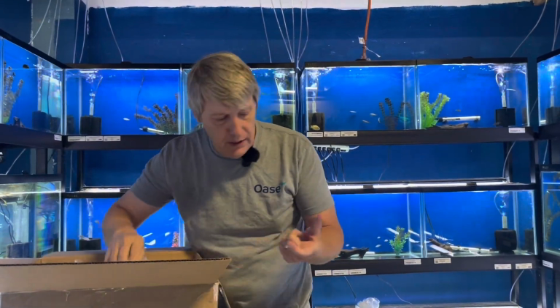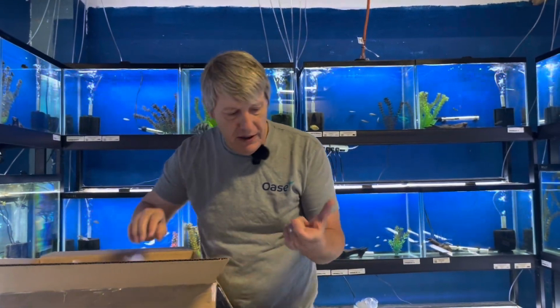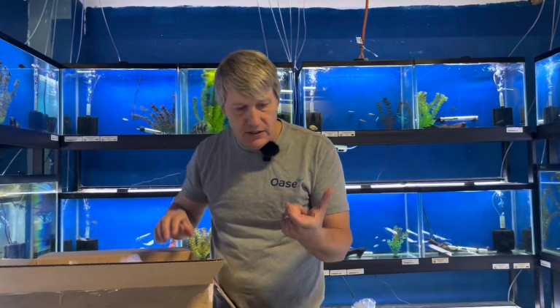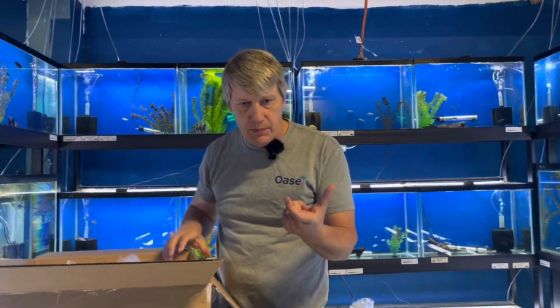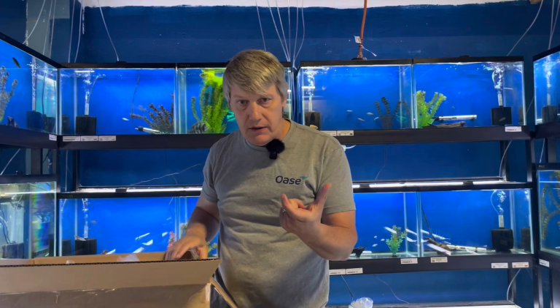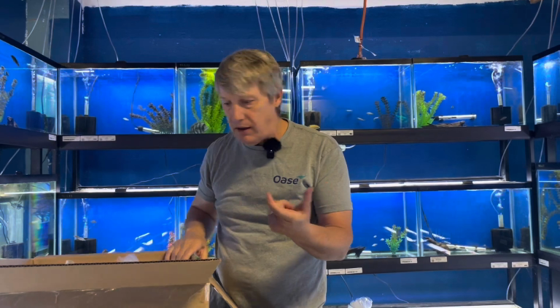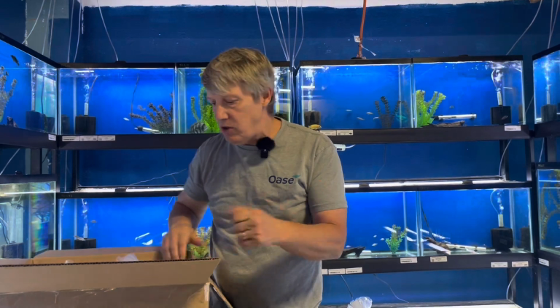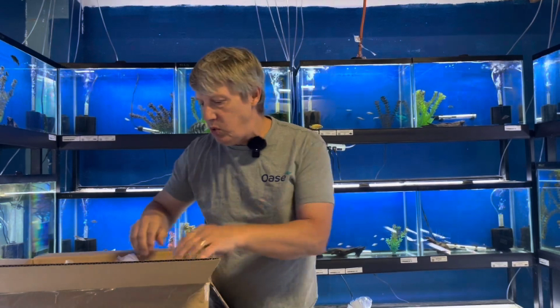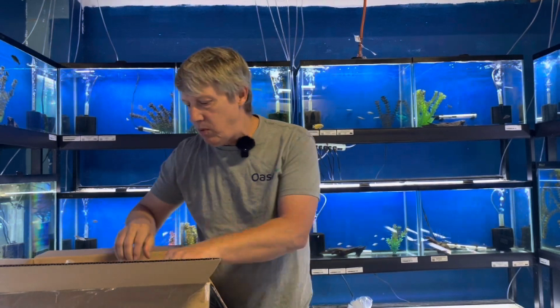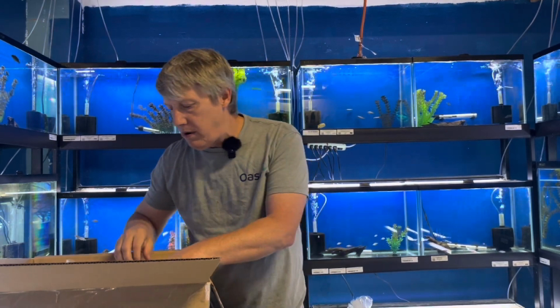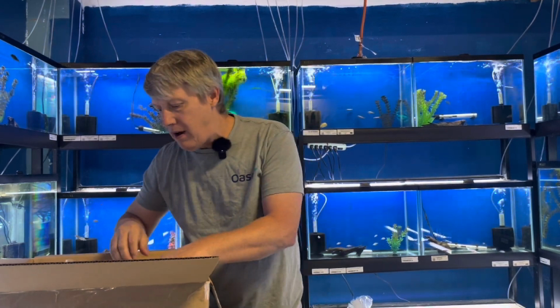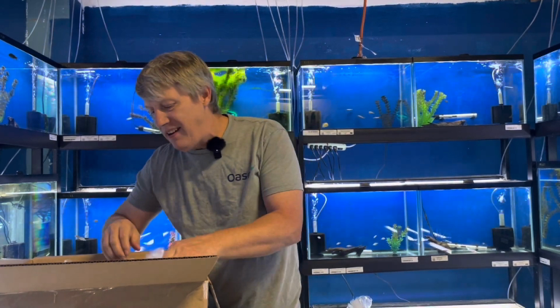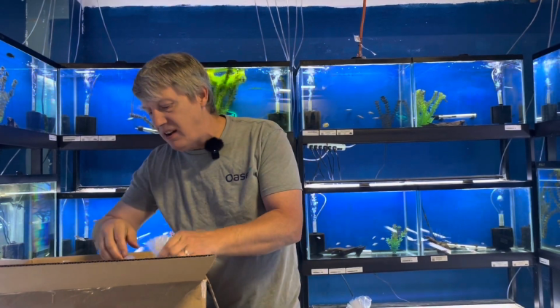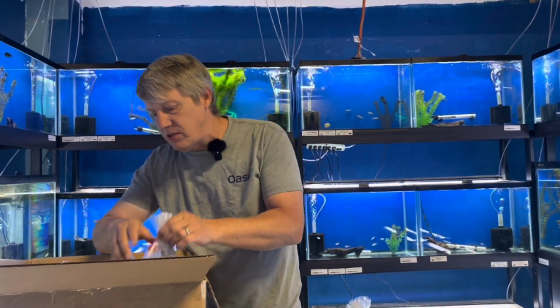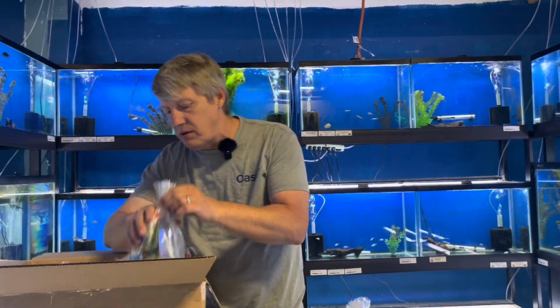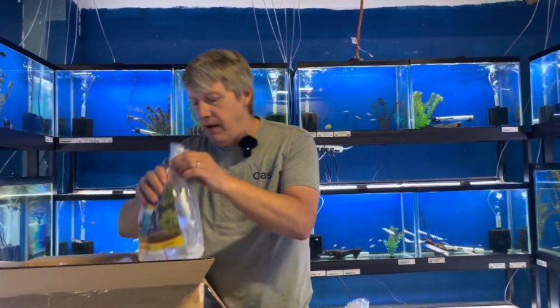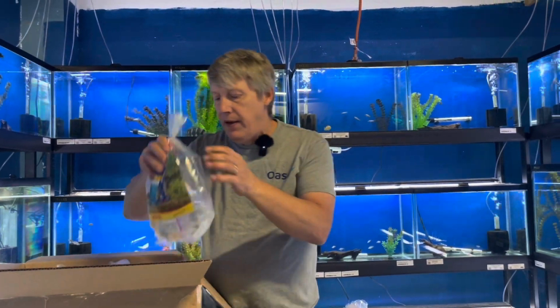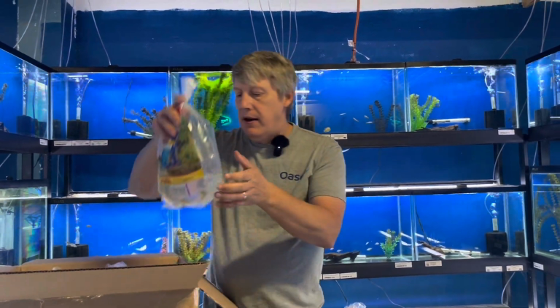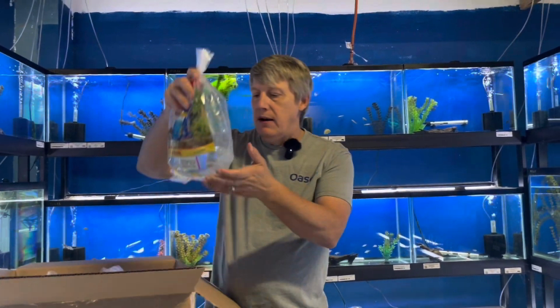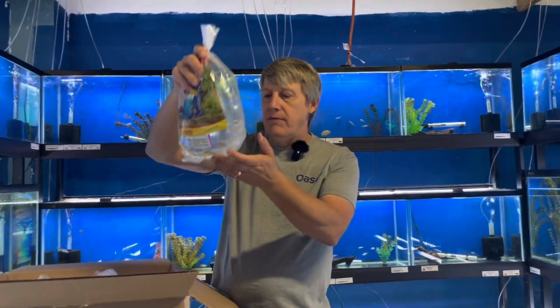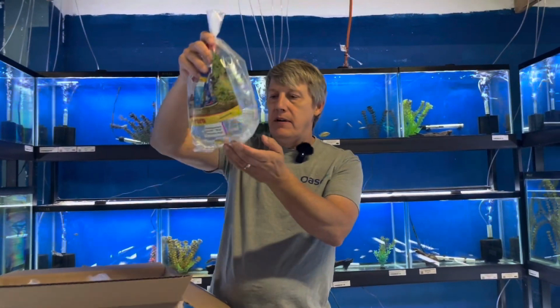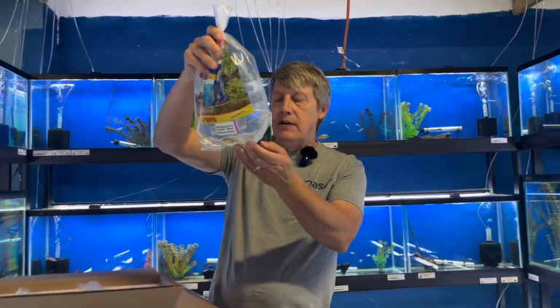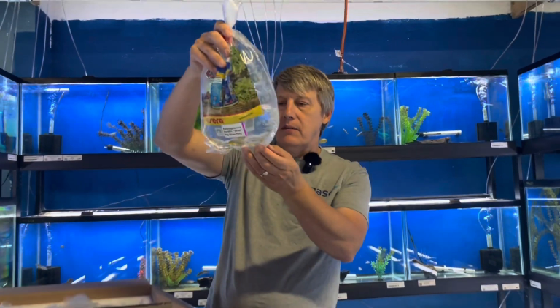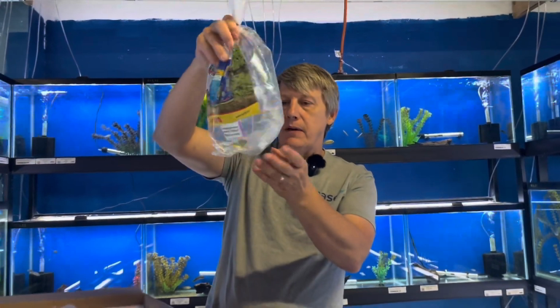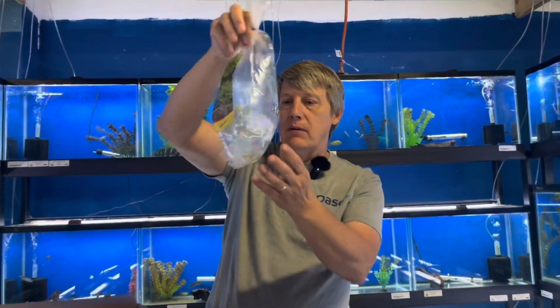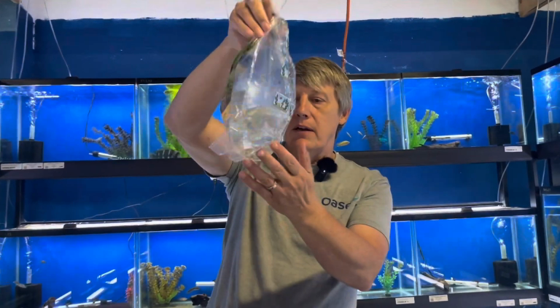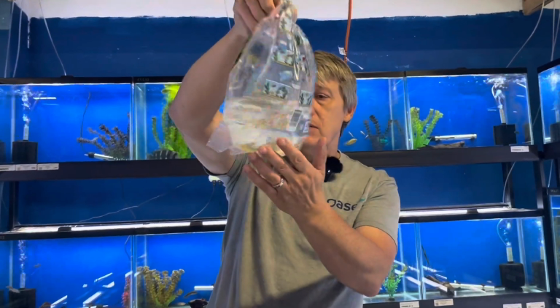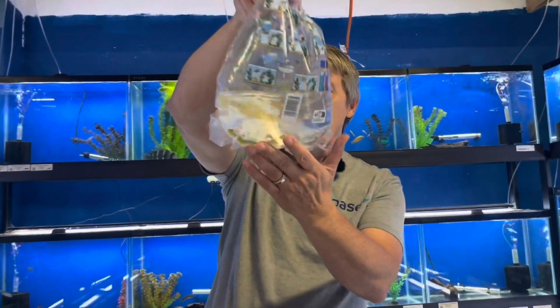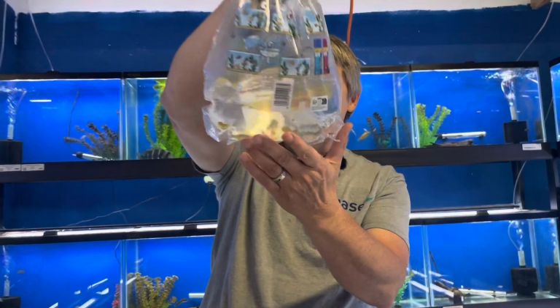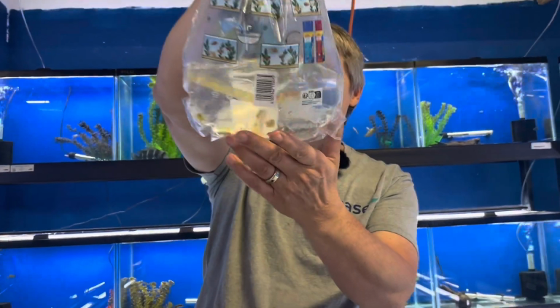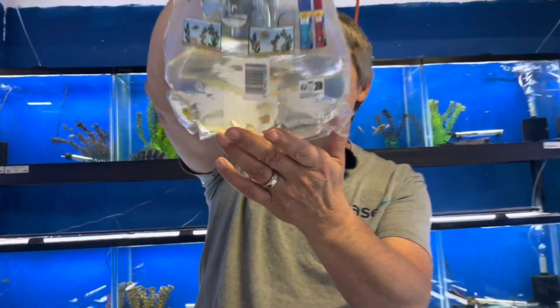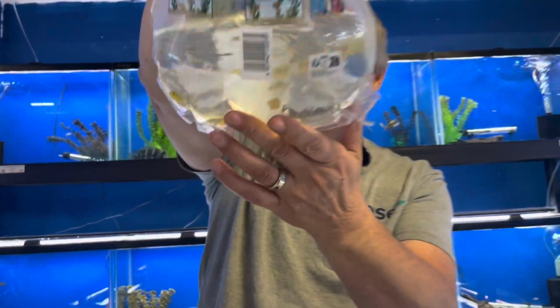The L444 rubber lip pleco — only get about this big. They like cooler water and high oxygen. Very neat little pleco — I should give a little algae here.